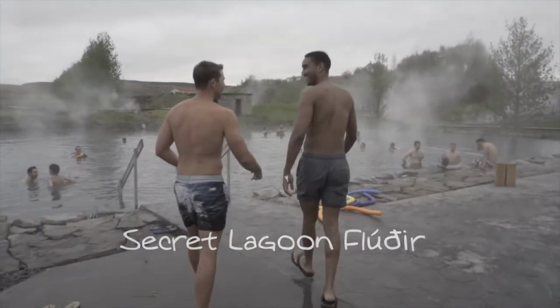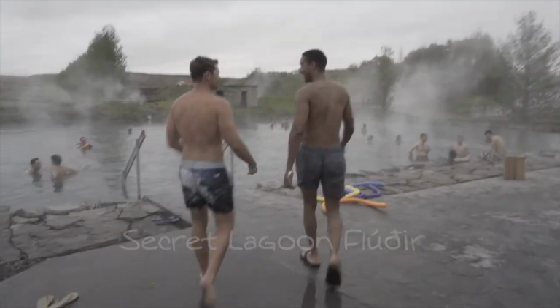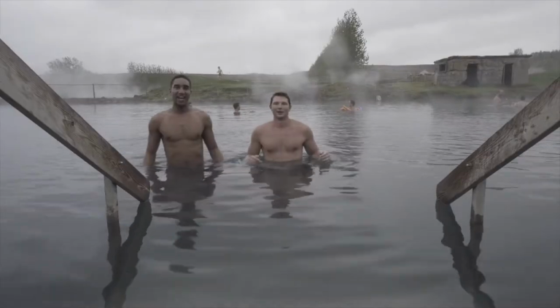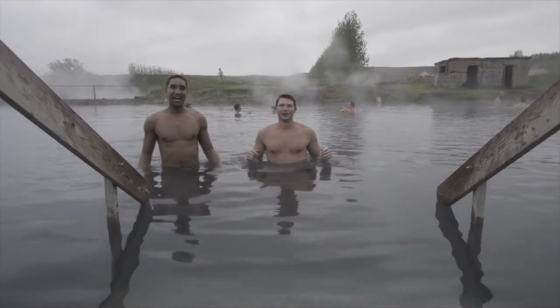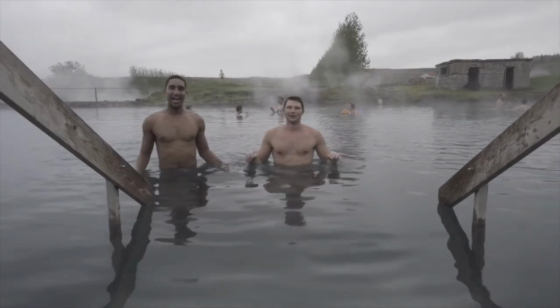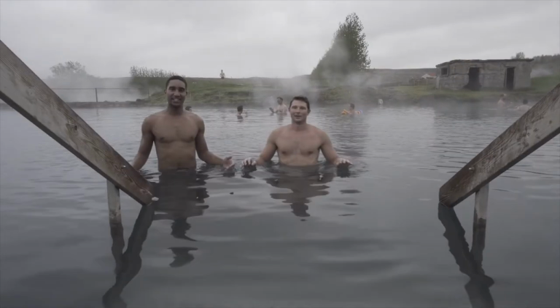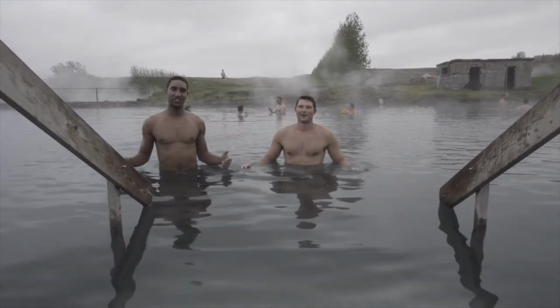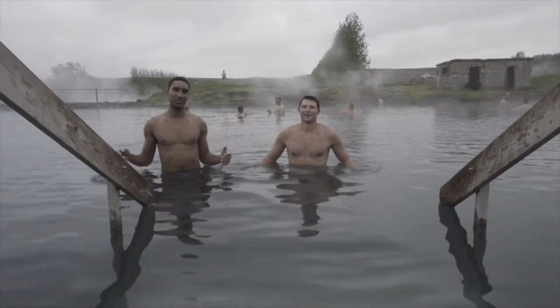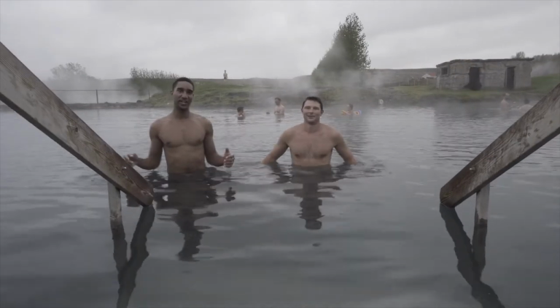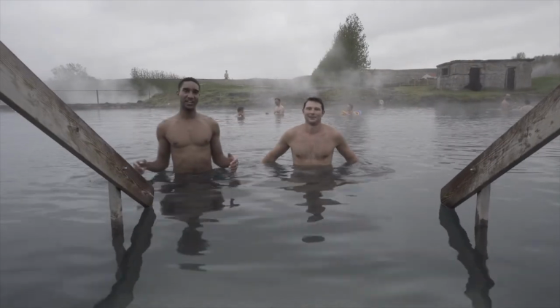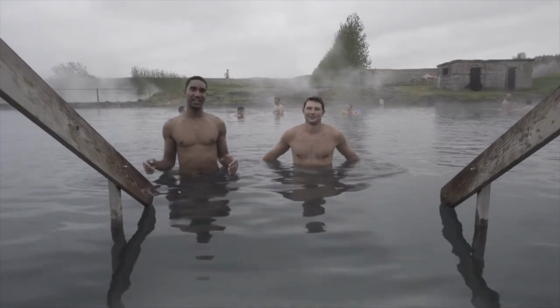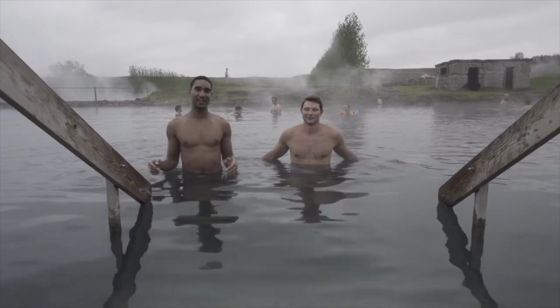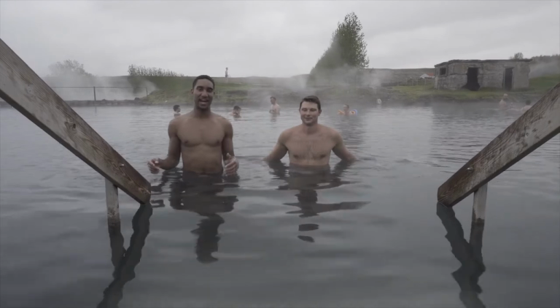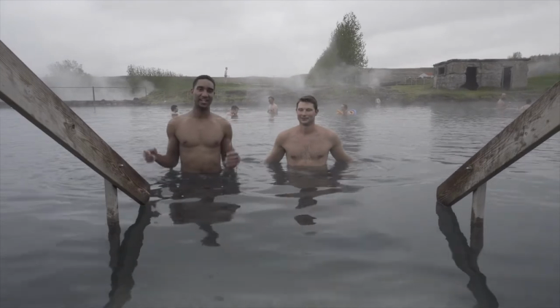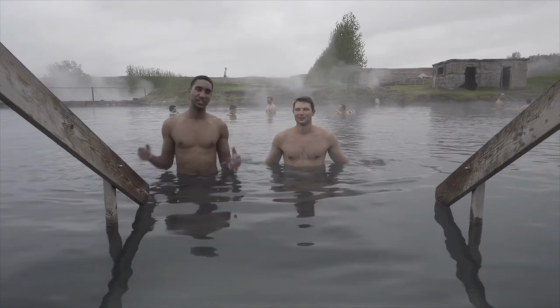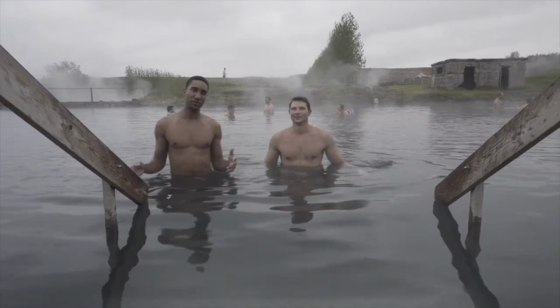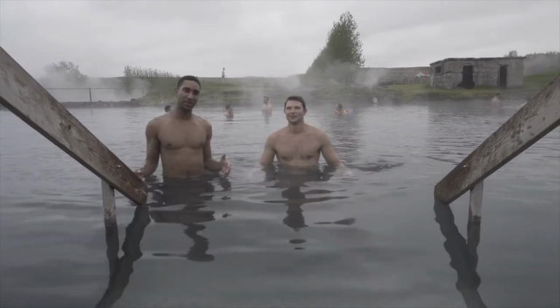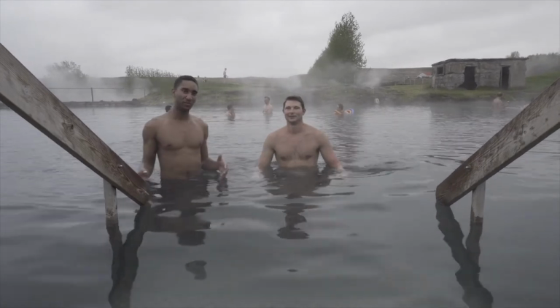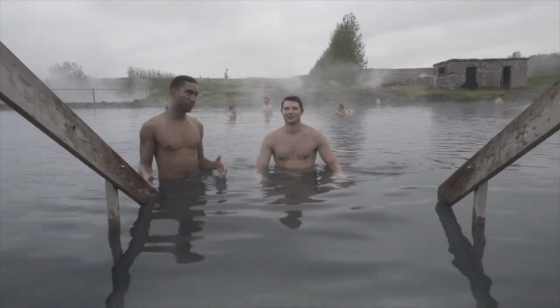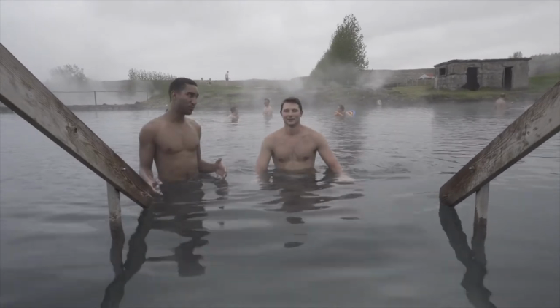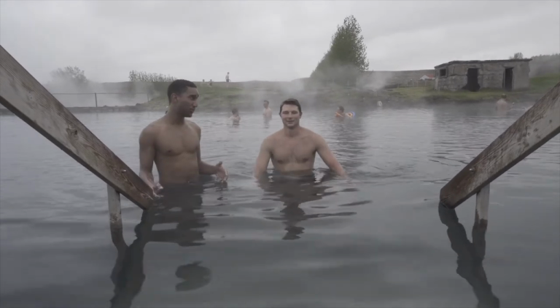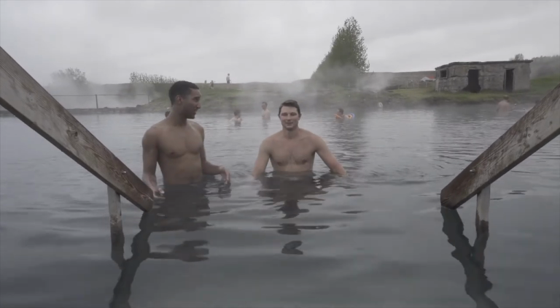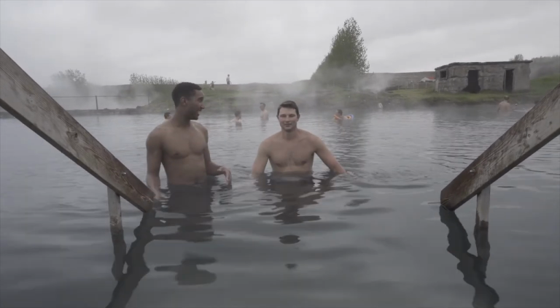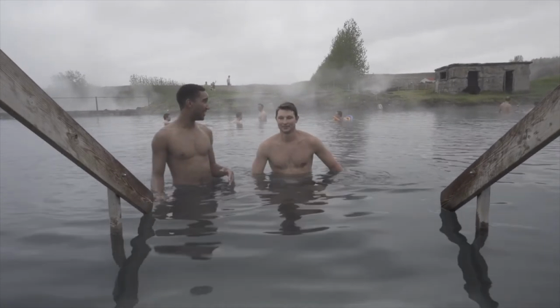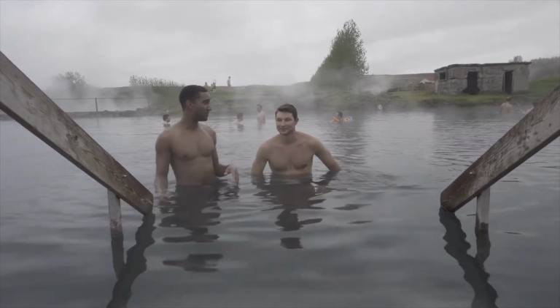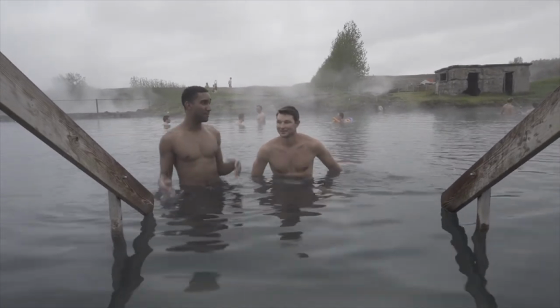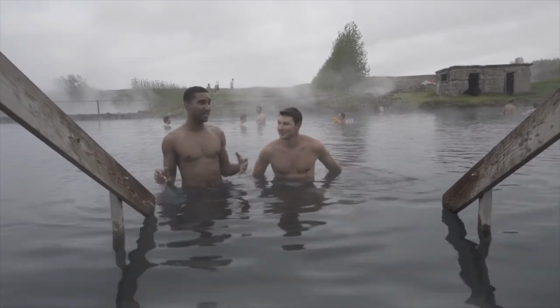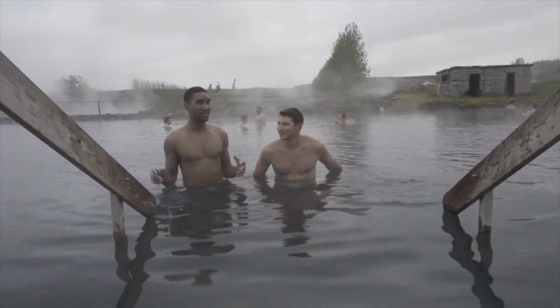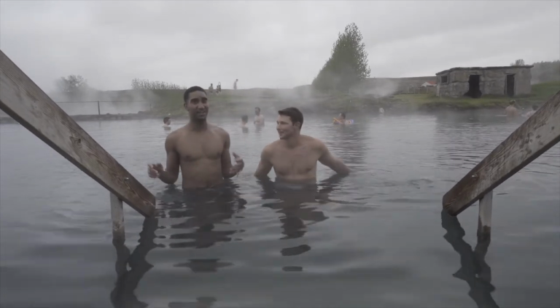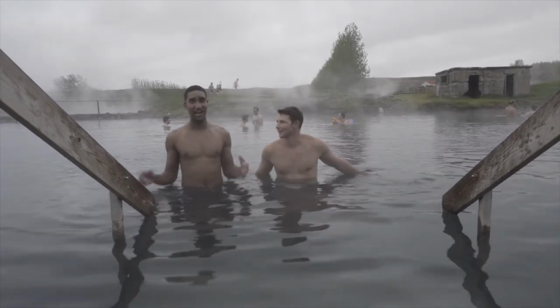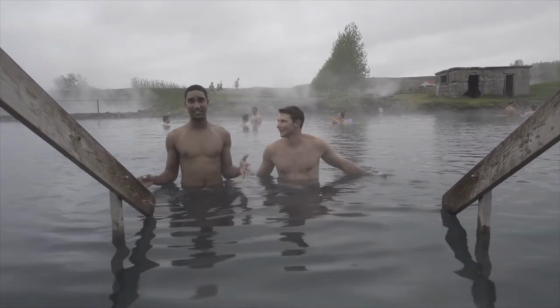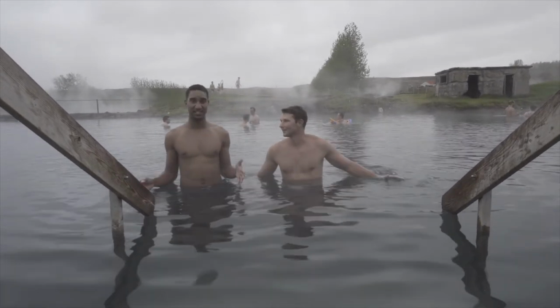Hey guys, so we are here at a geothermal pool in the middle of Iceland.